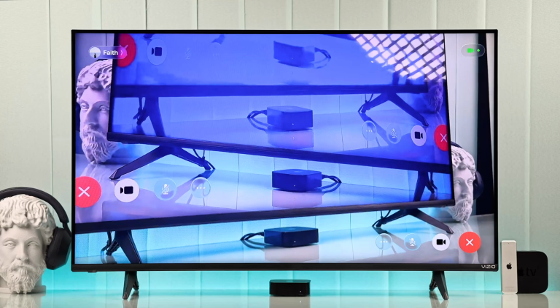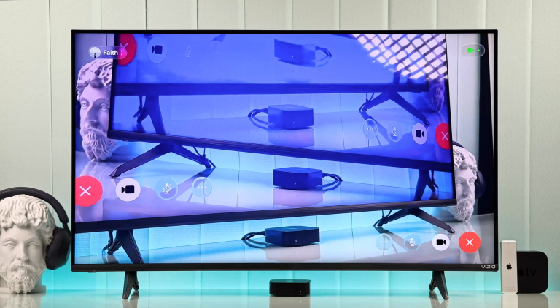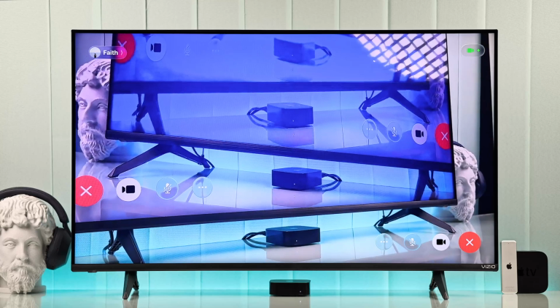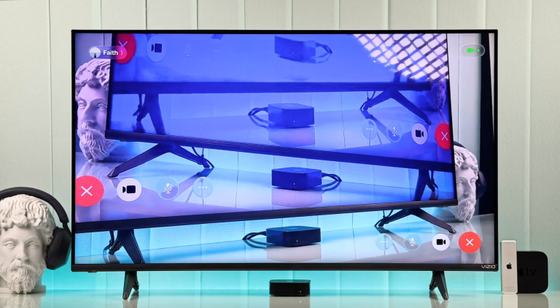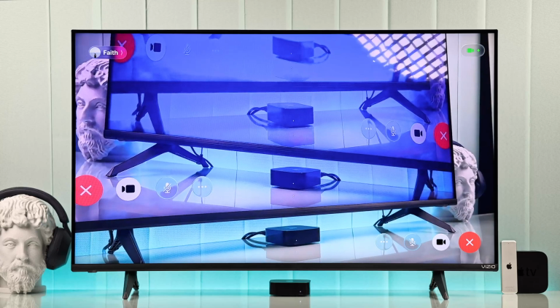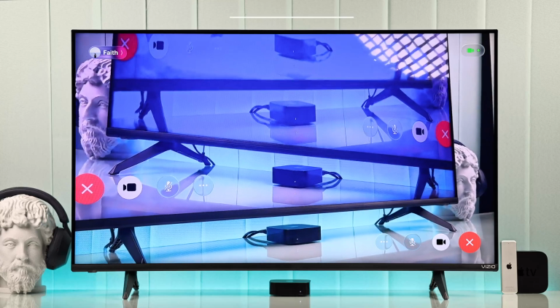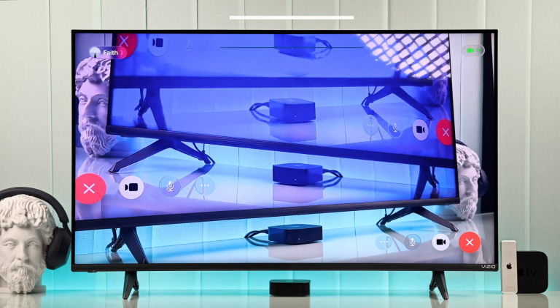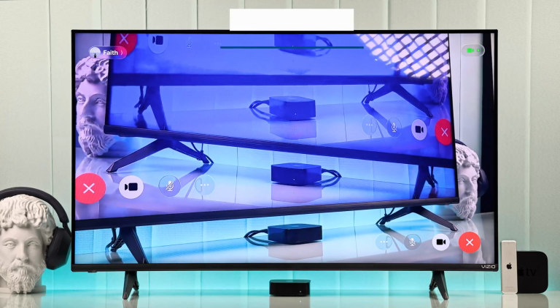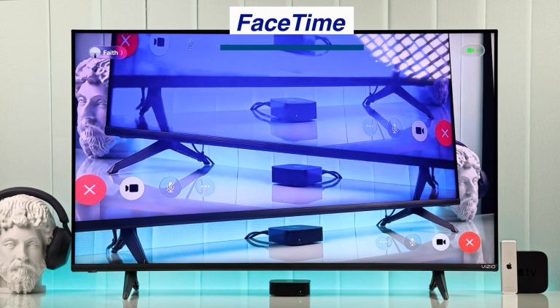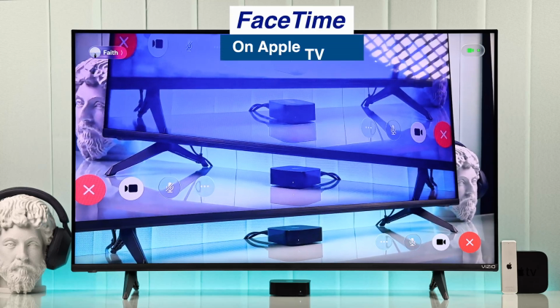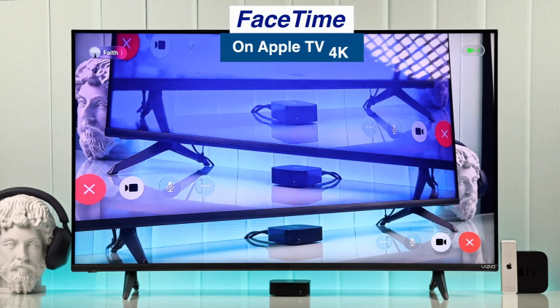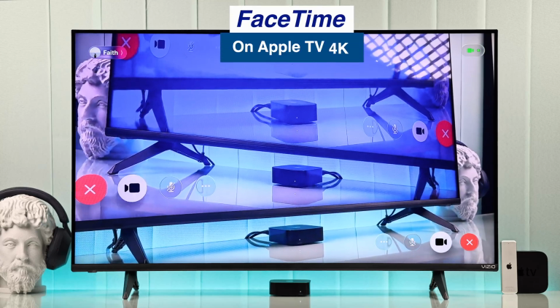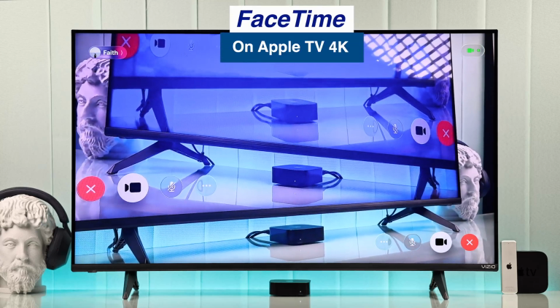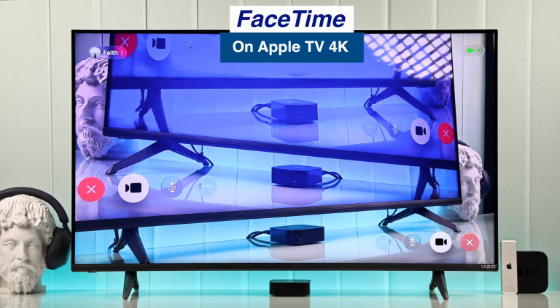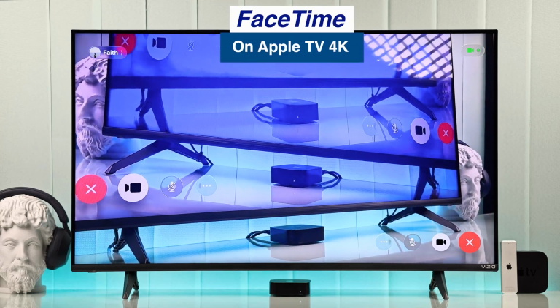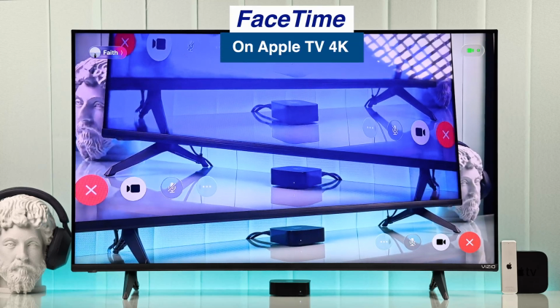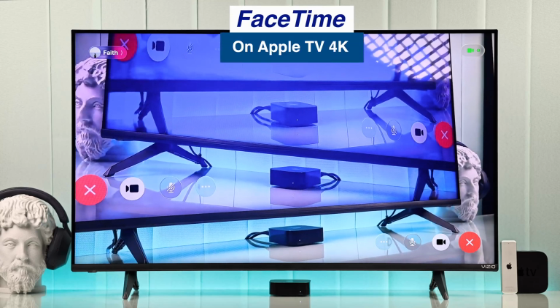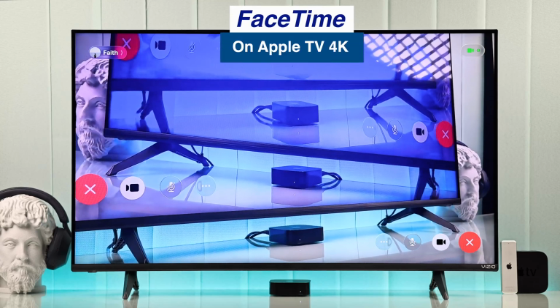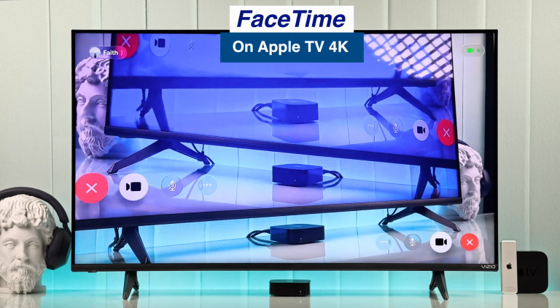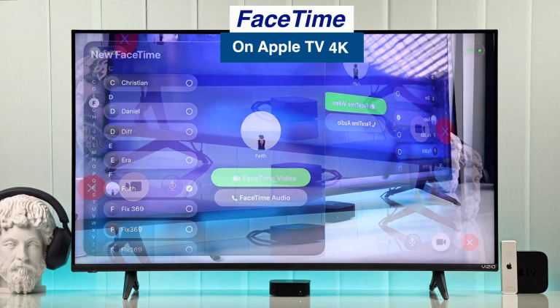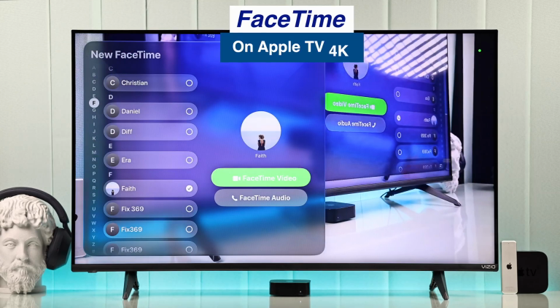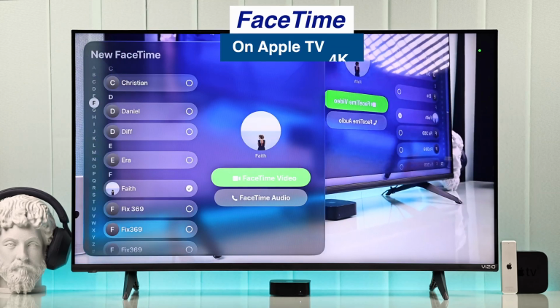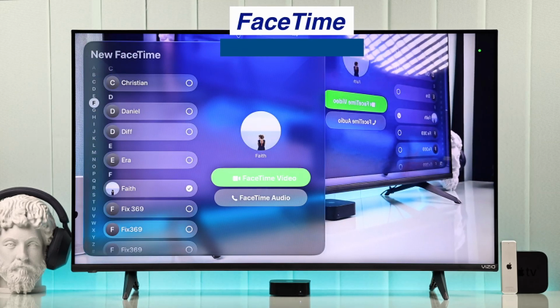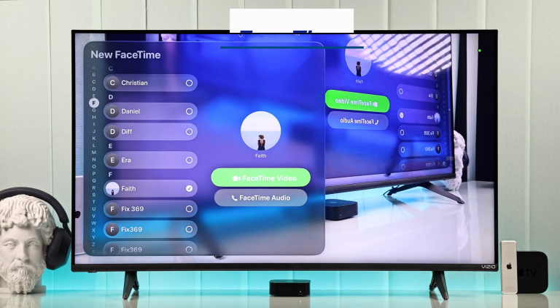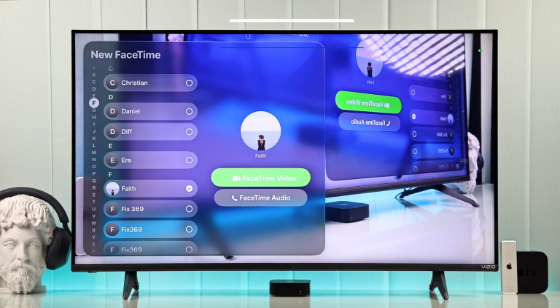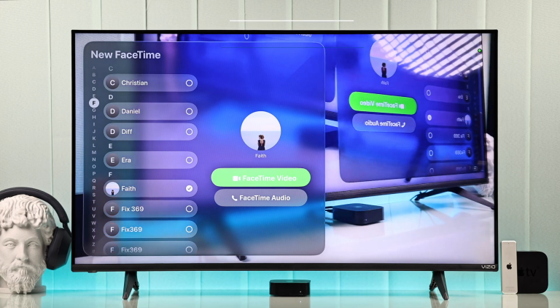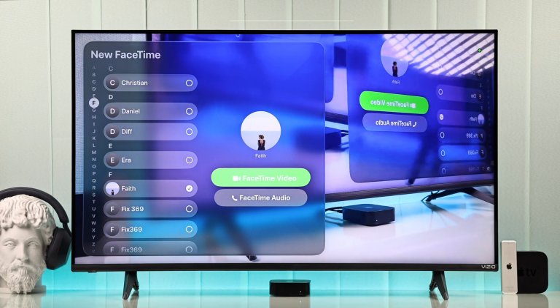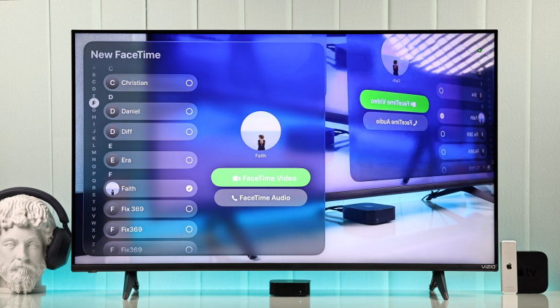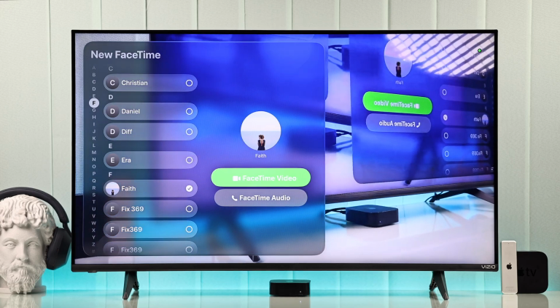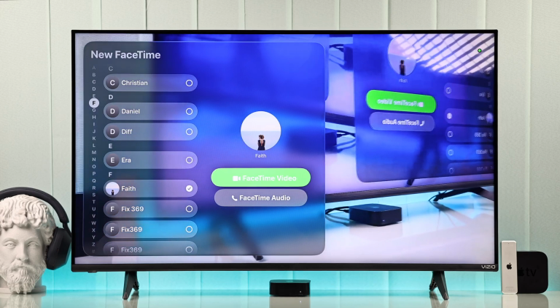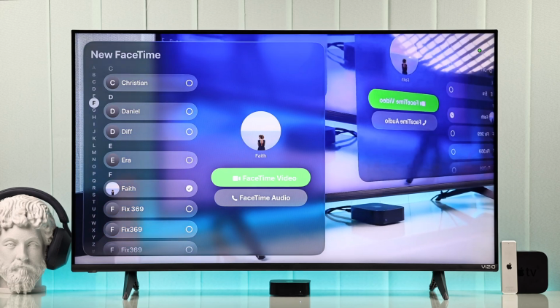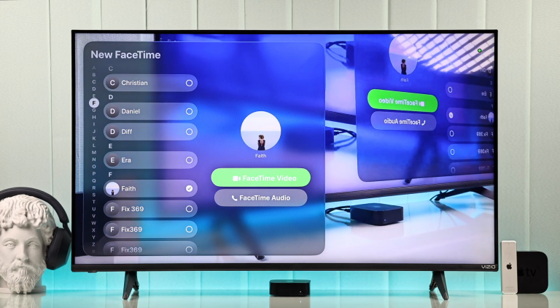You can now use FaceTime right on your Apple TV 4K. Here's how to set it up in the simplest way.